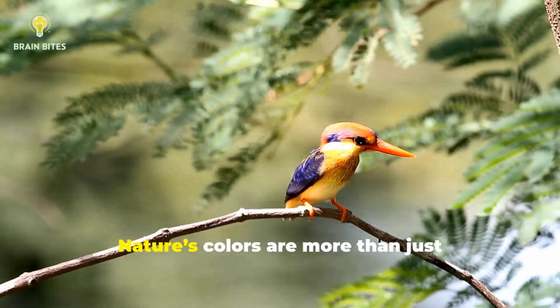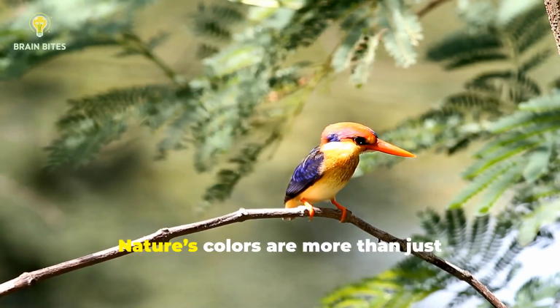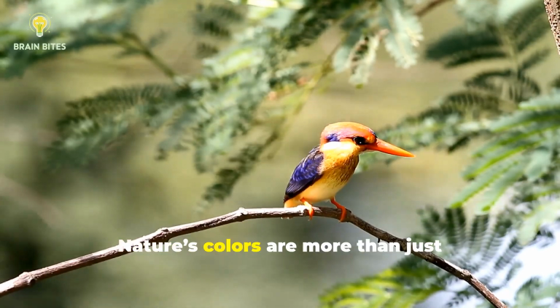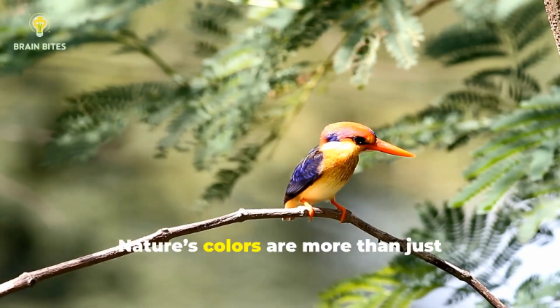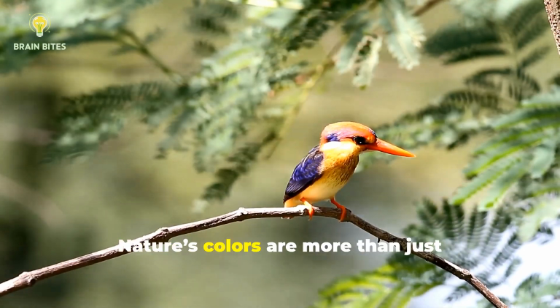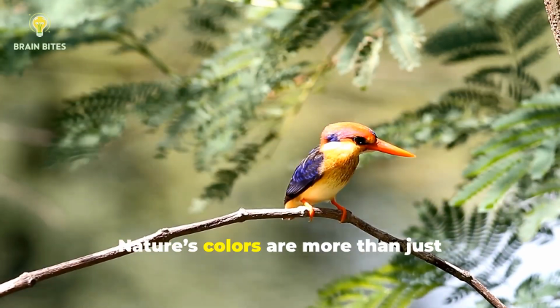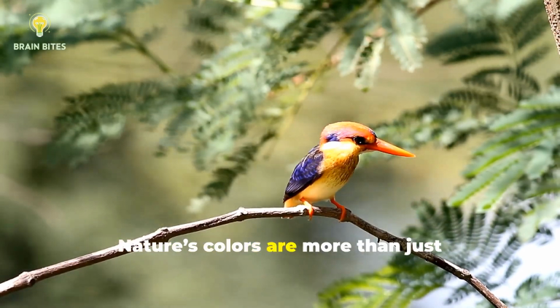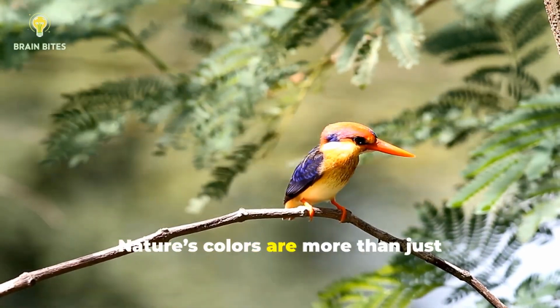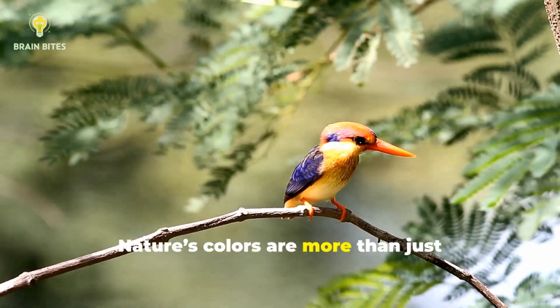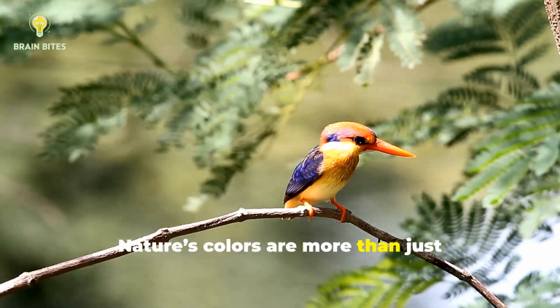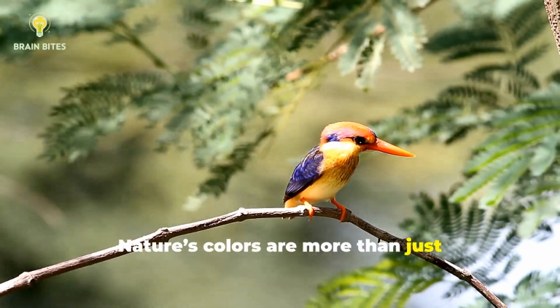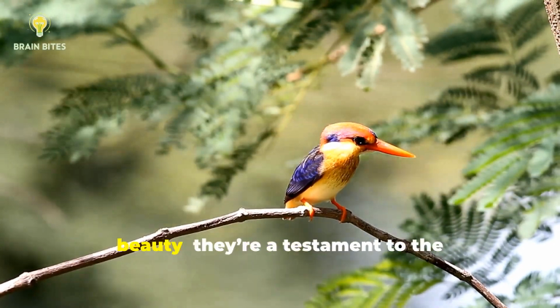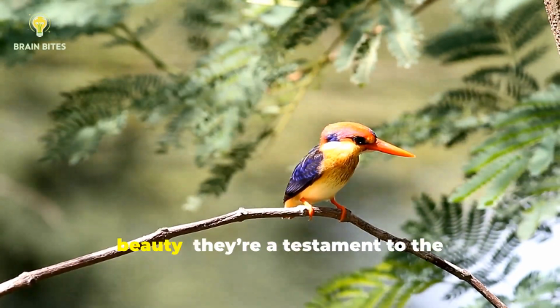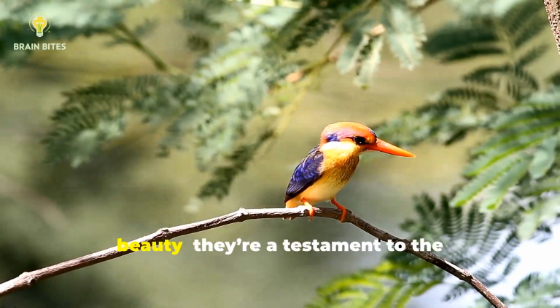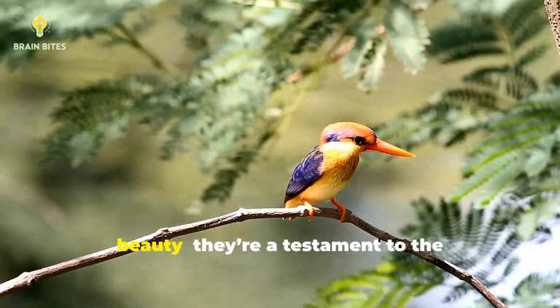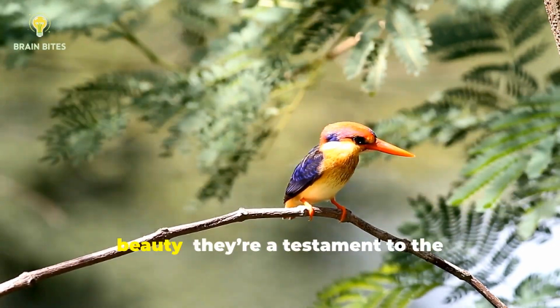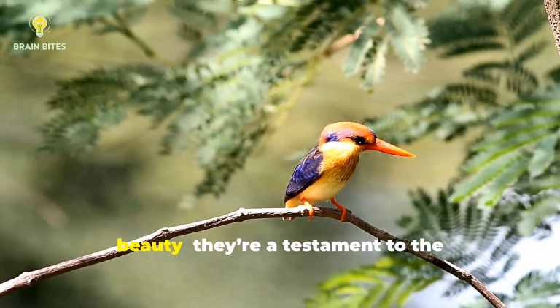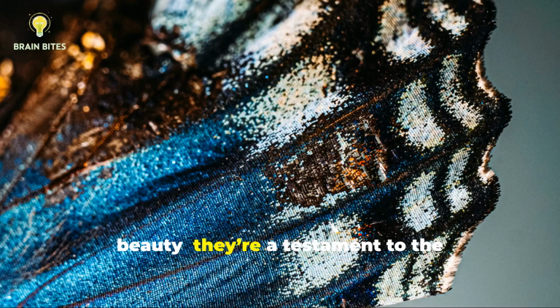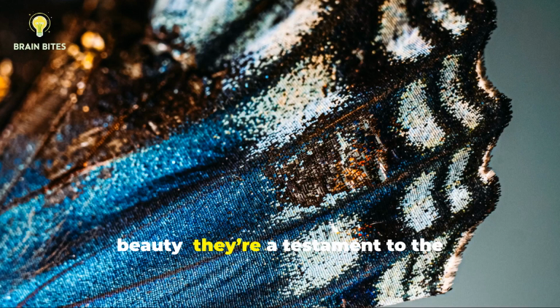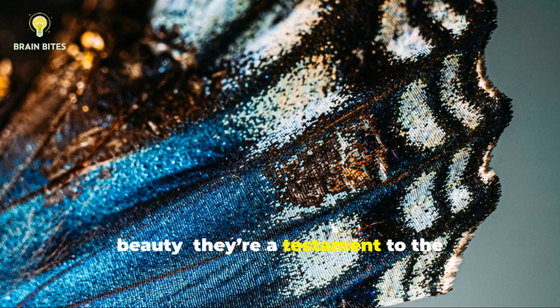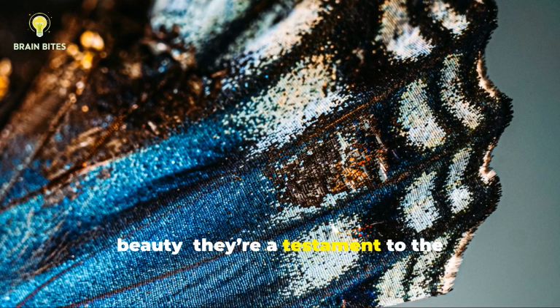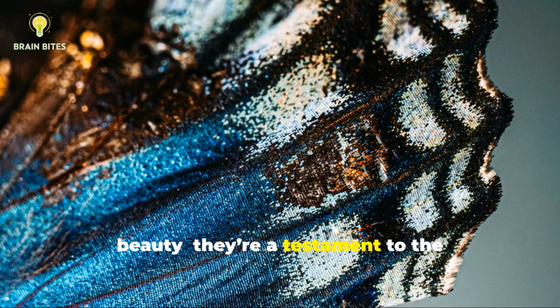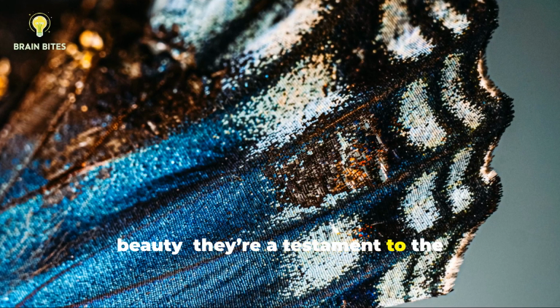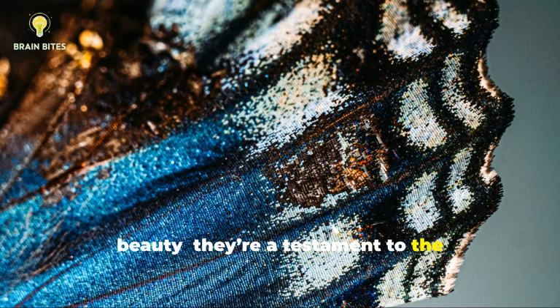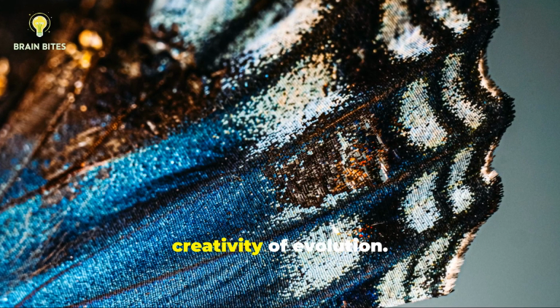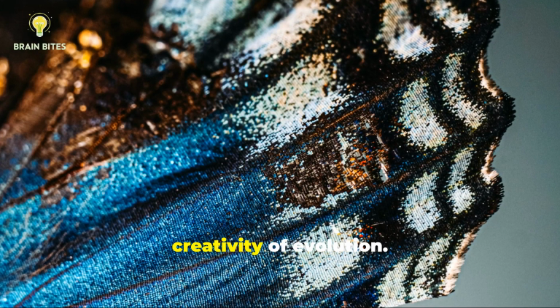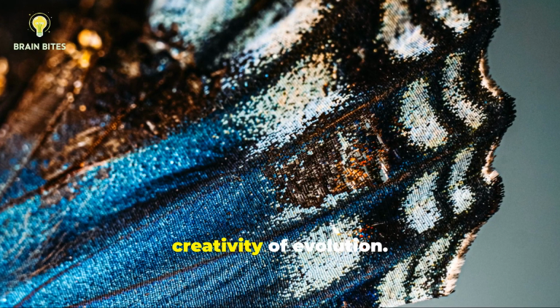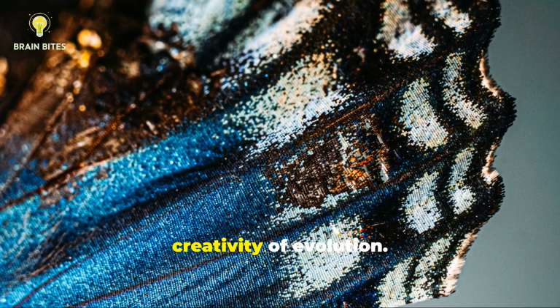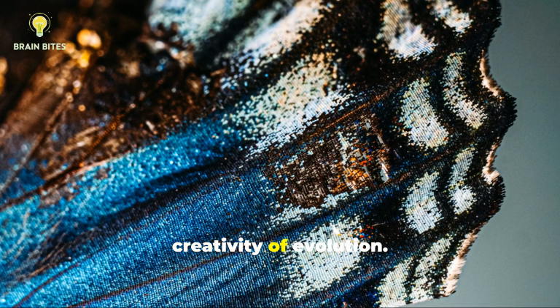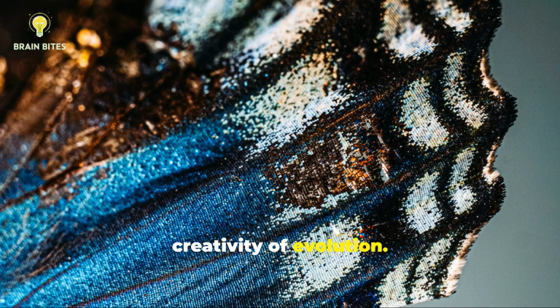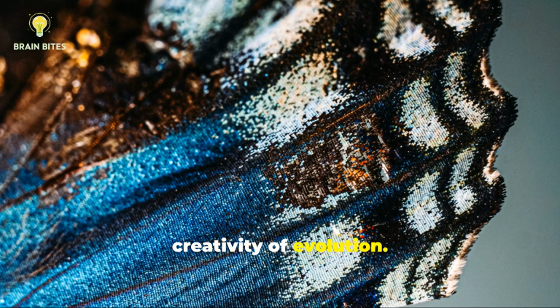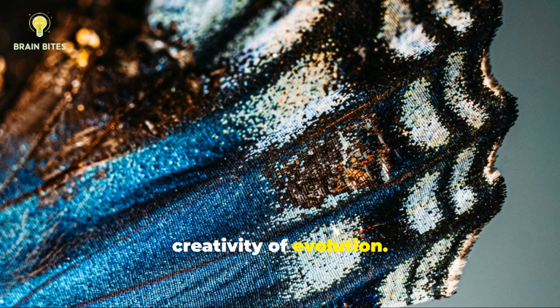Nature's colors are more than just beauty. They're a testament to the creativity of evolution.